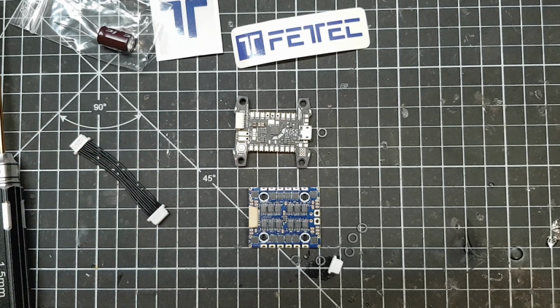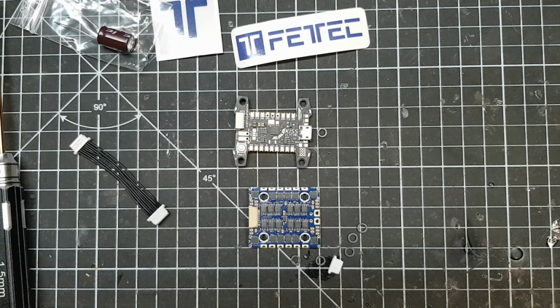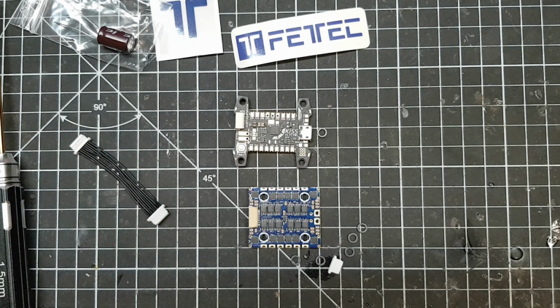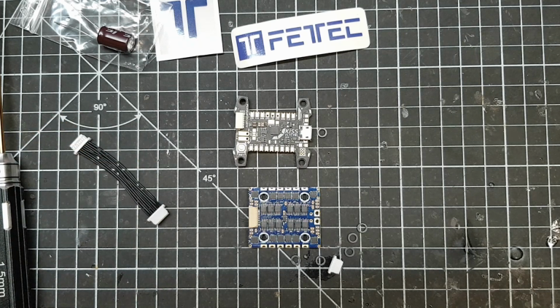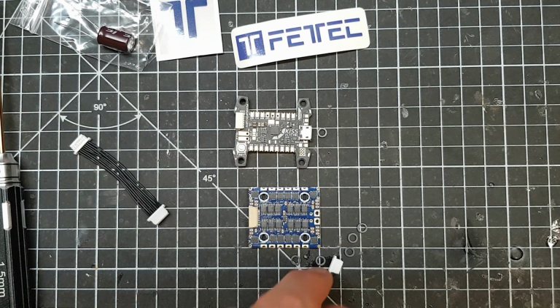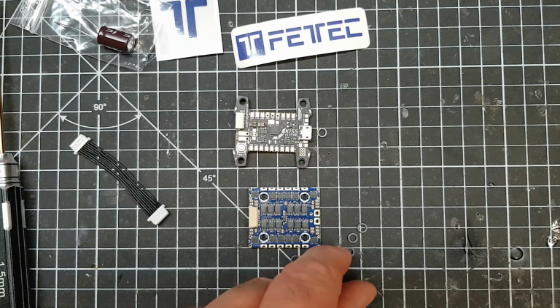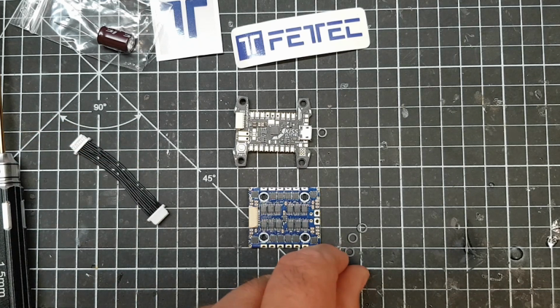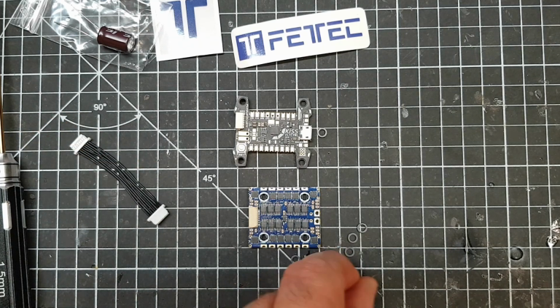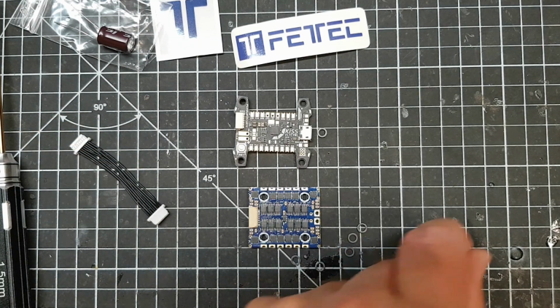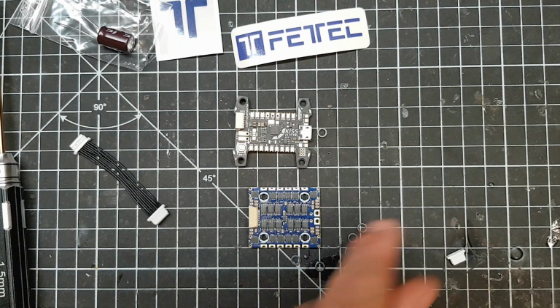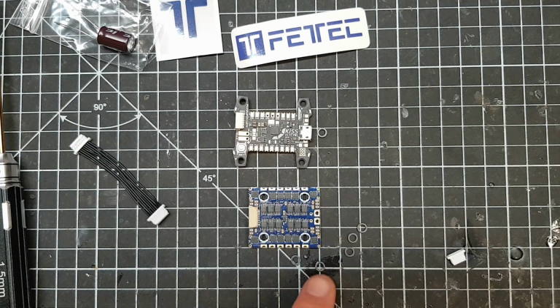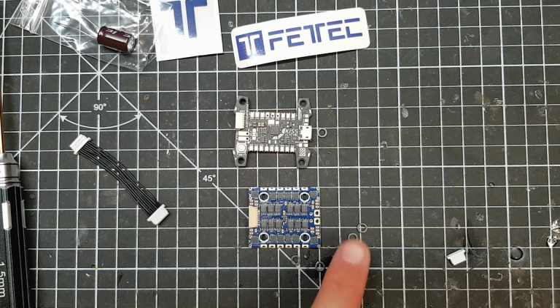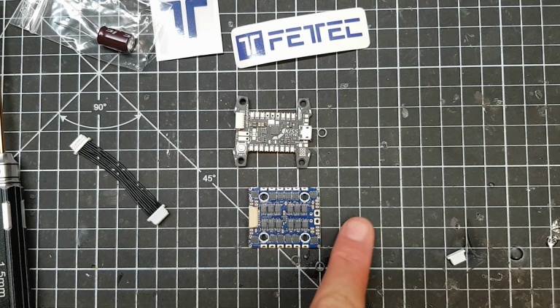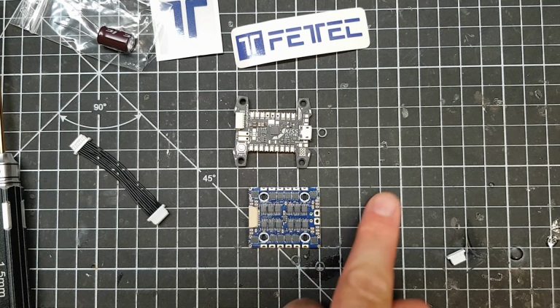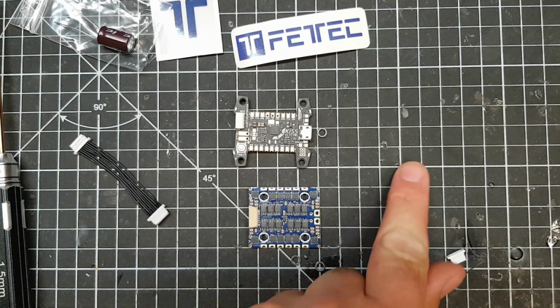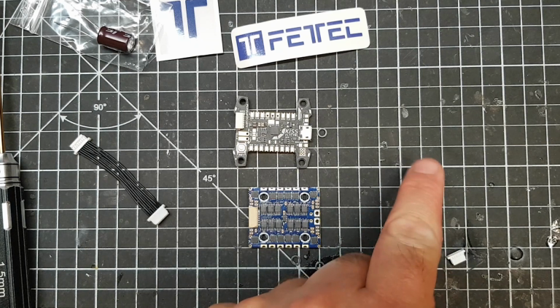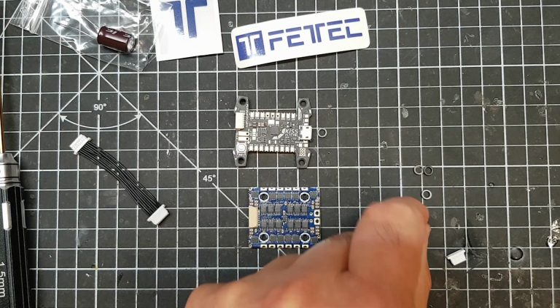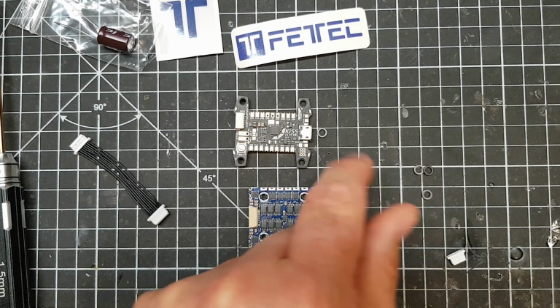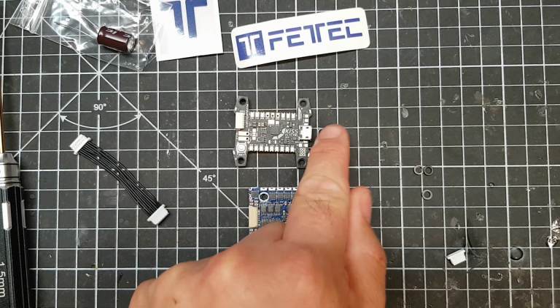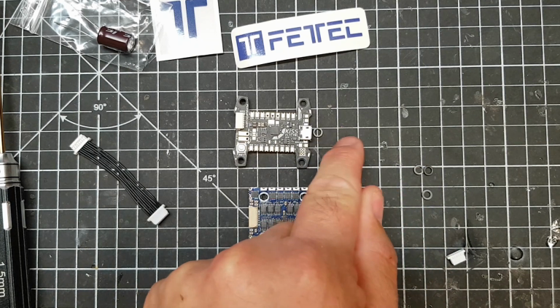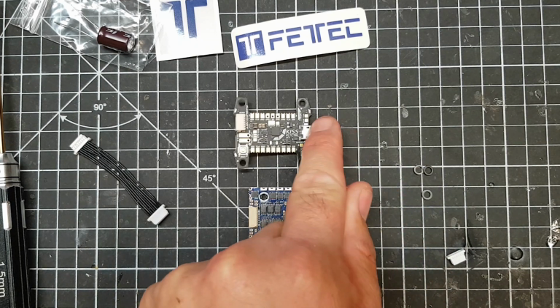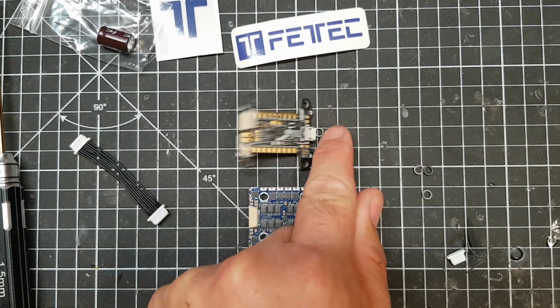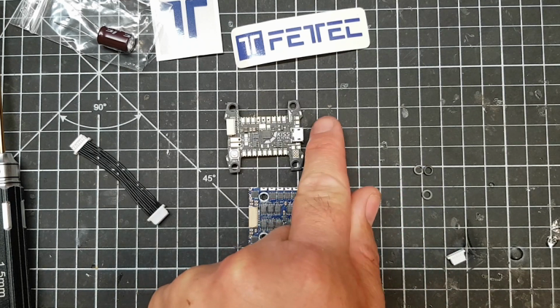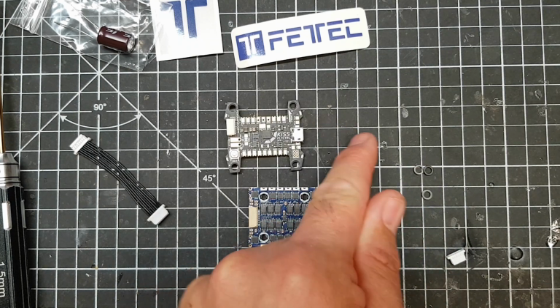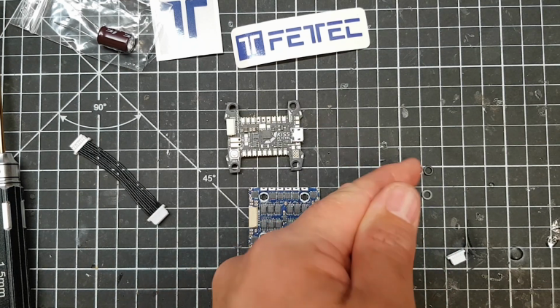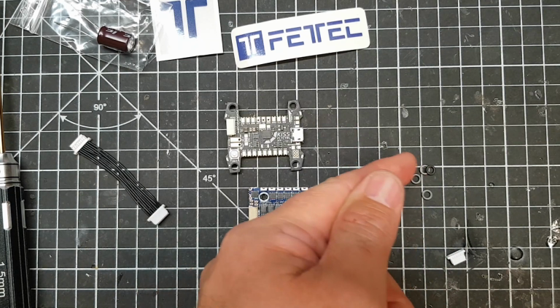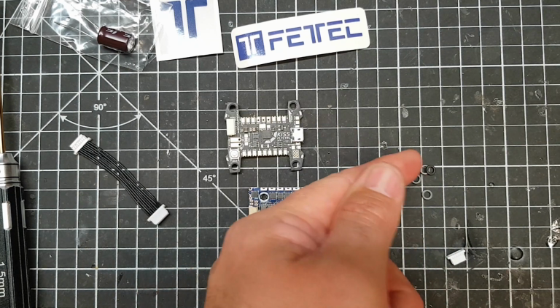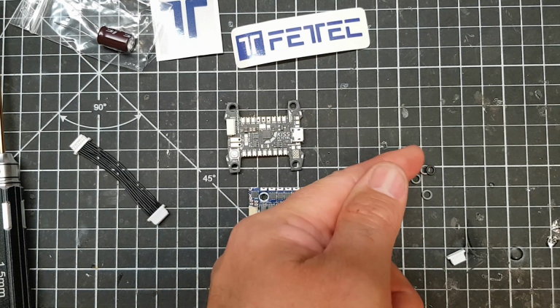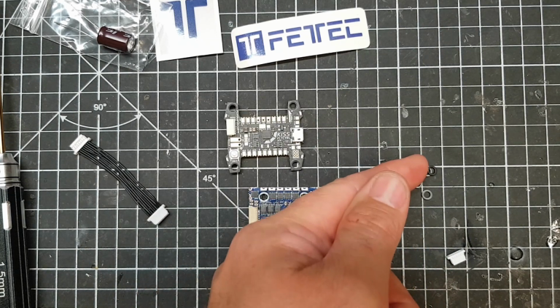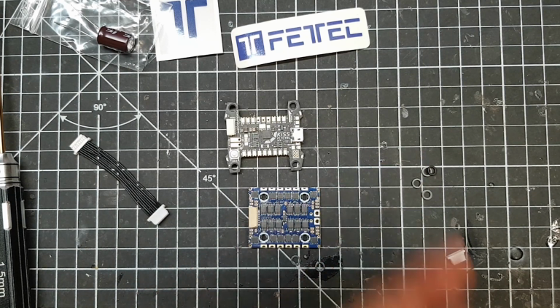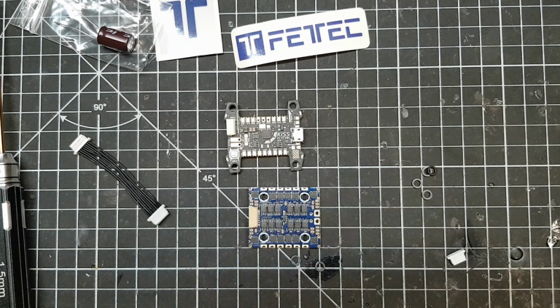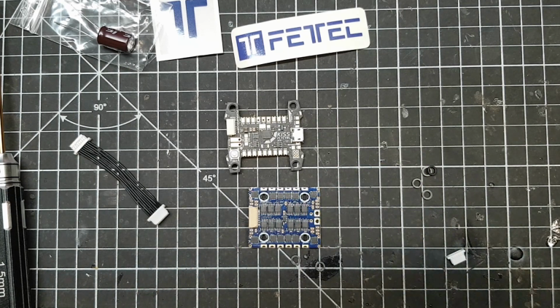You'll need to update to the latest KISS configurator and KISS firmware to get access to that.